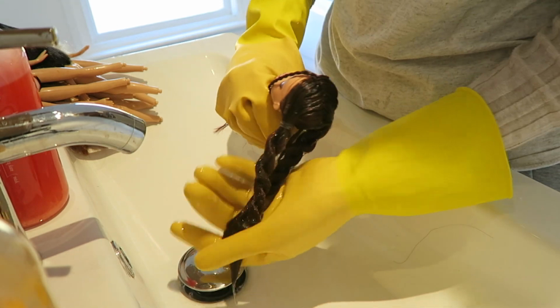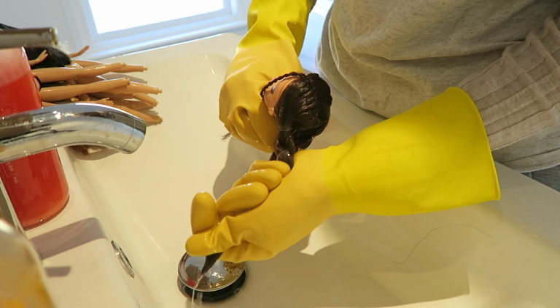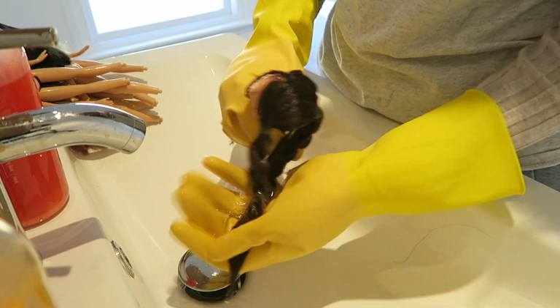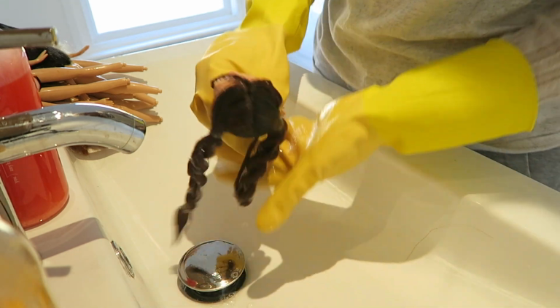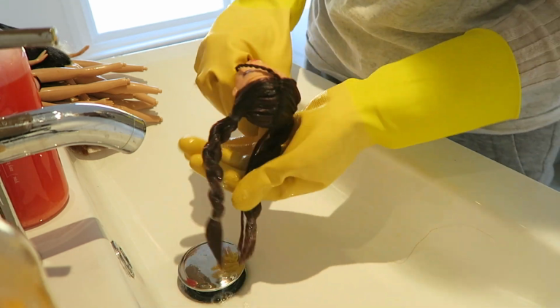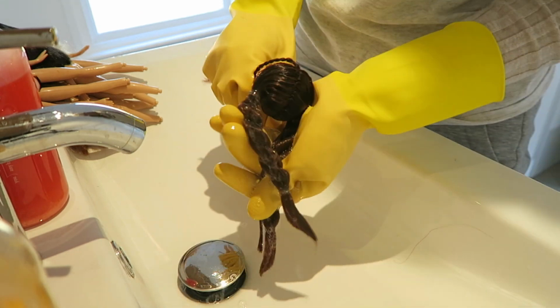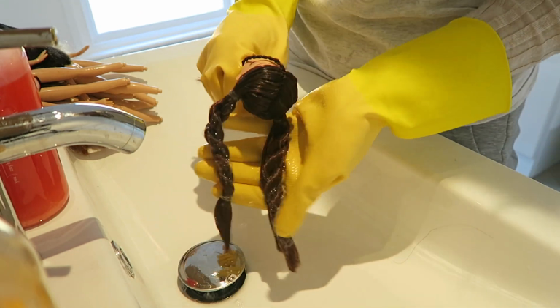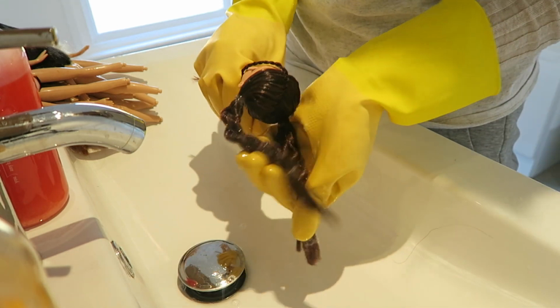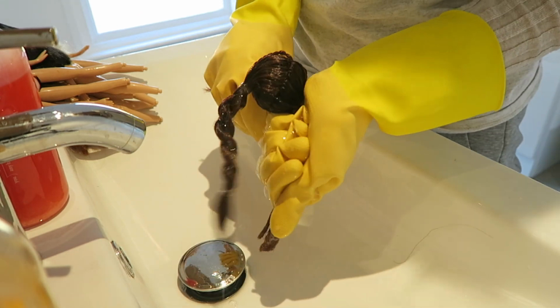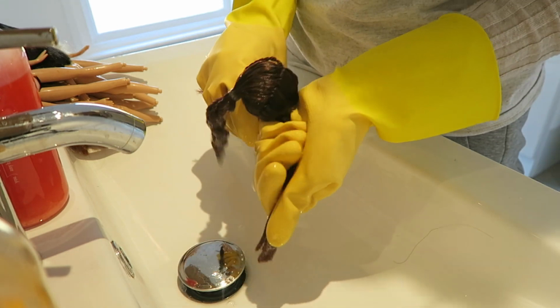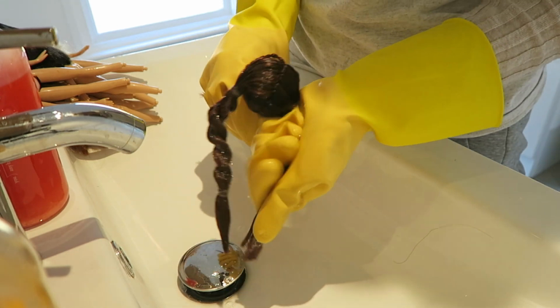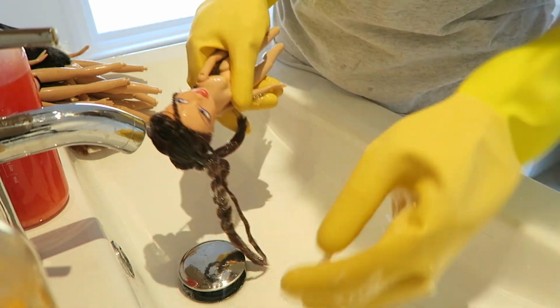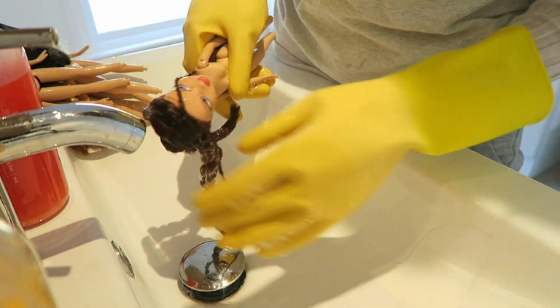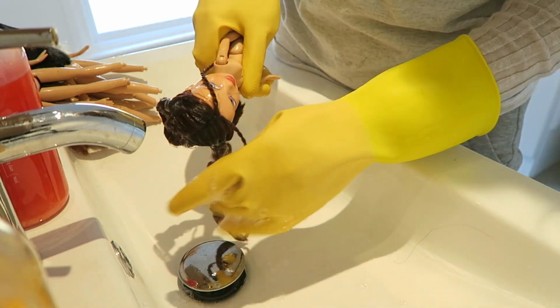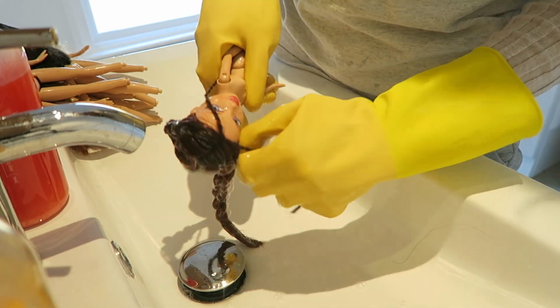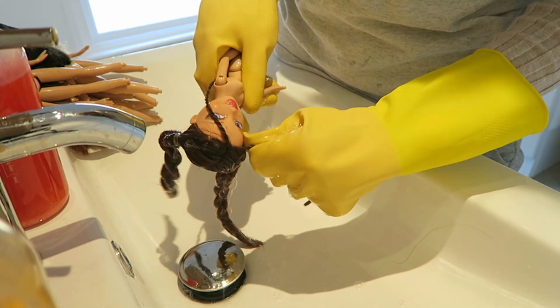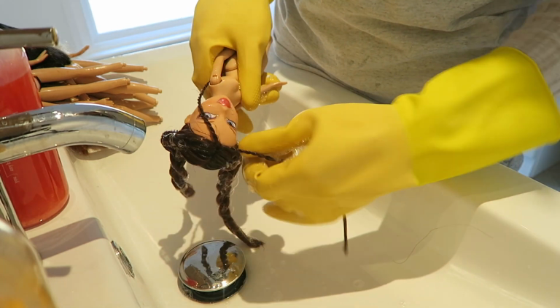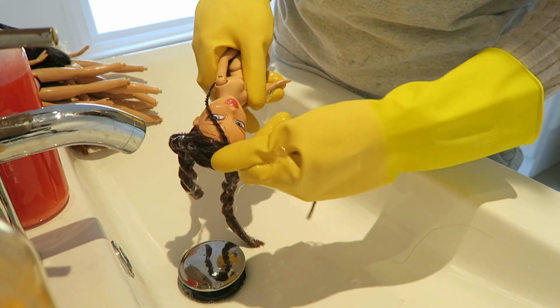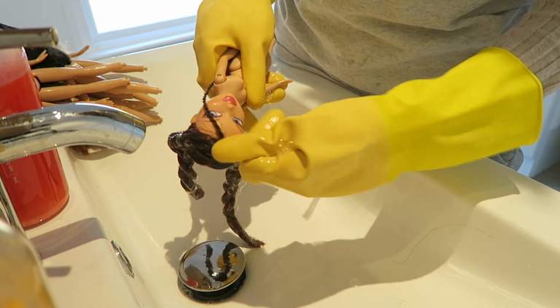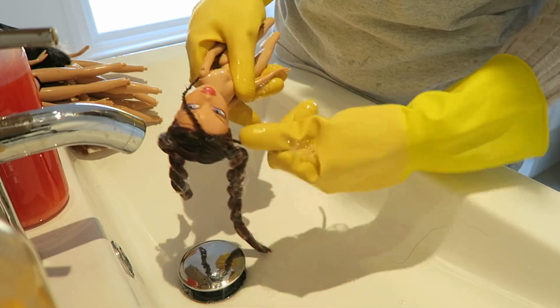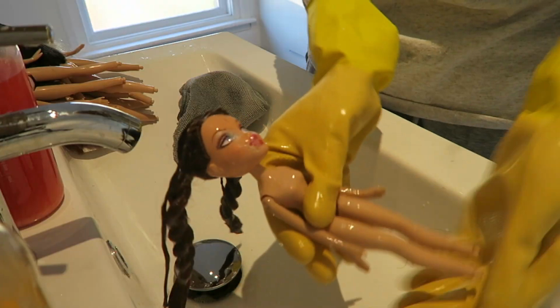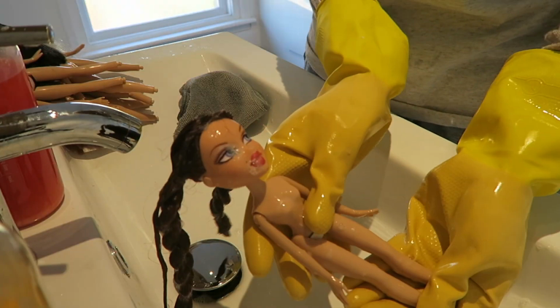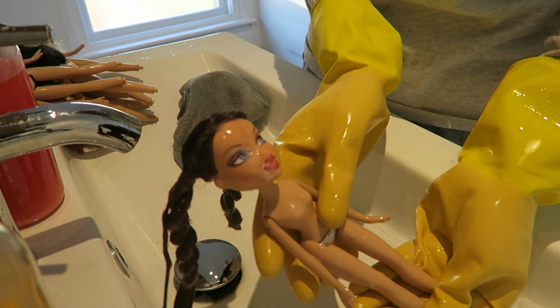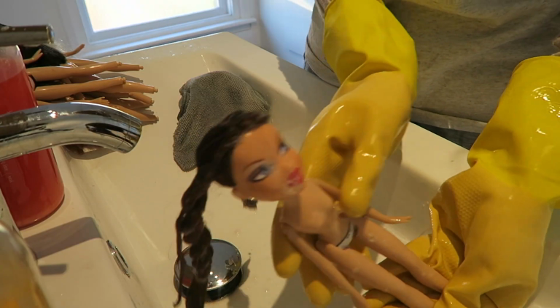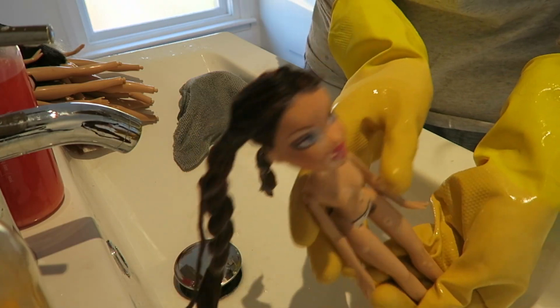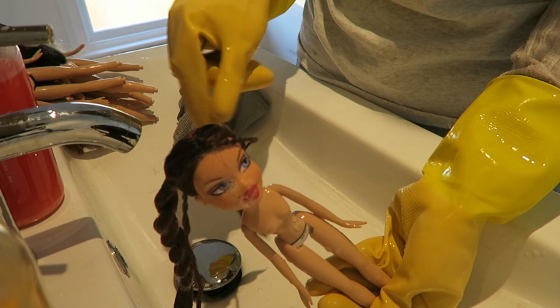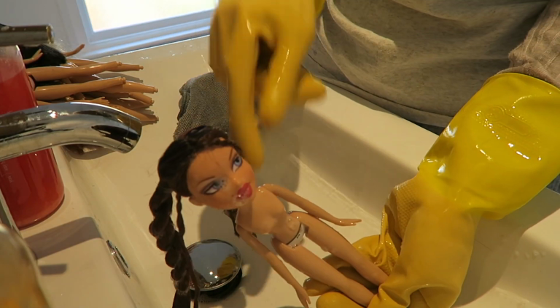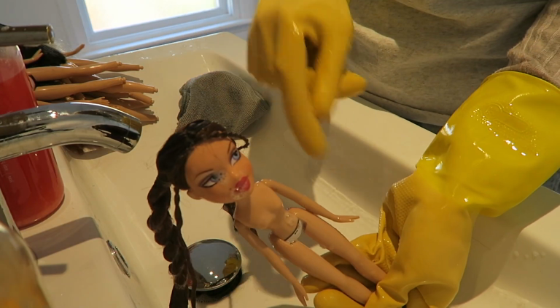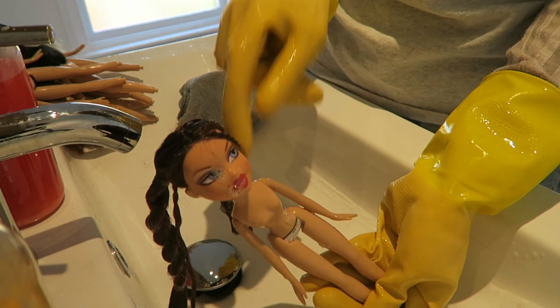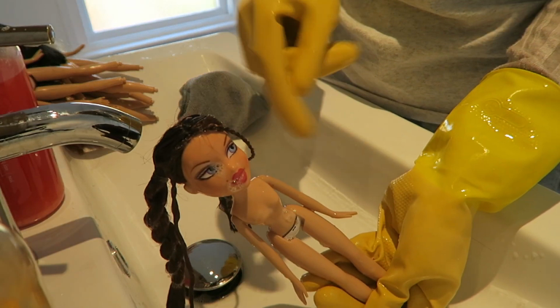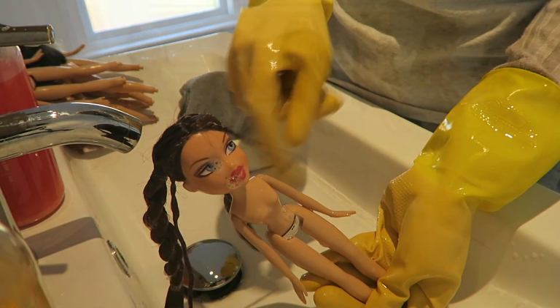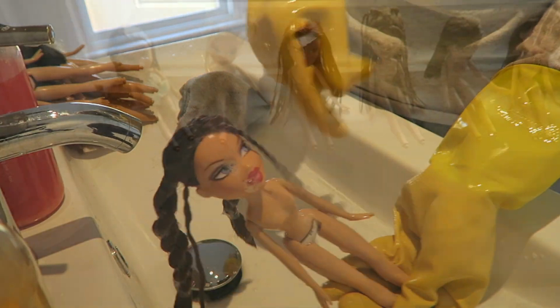Literally squeeze it in like this really gently. This front that's coming out I'll have to redo. Now we're going to leave that to soak while we do the others.